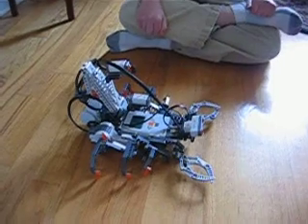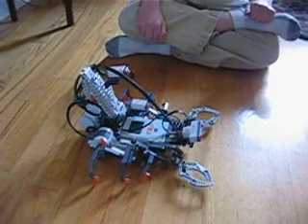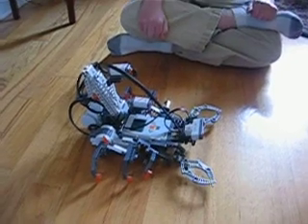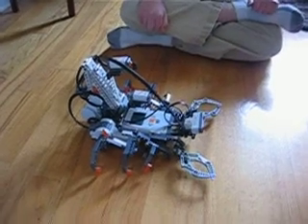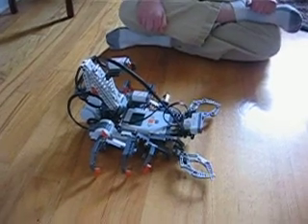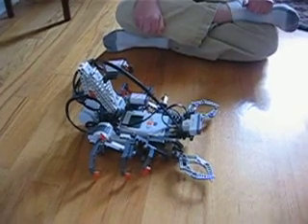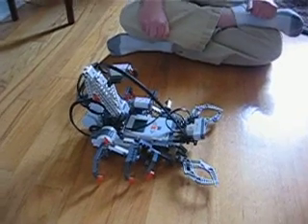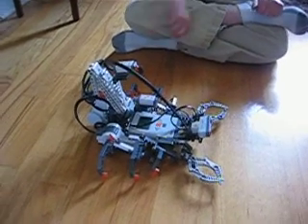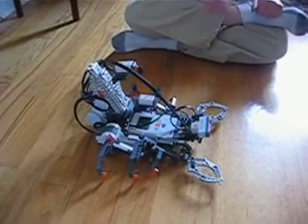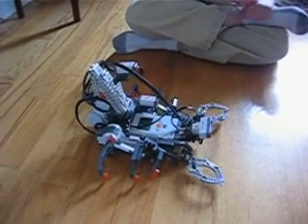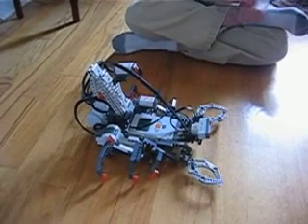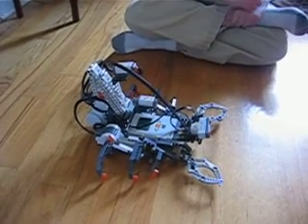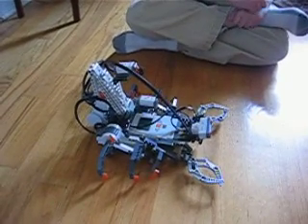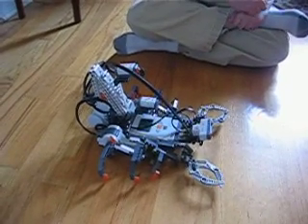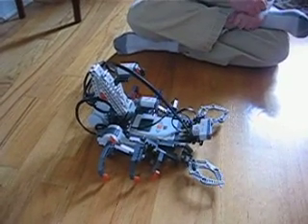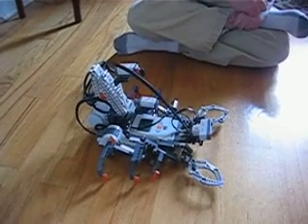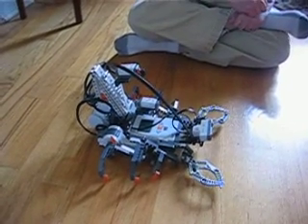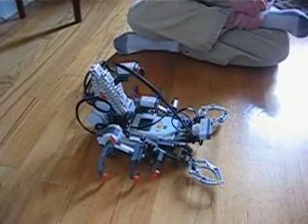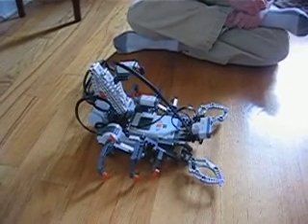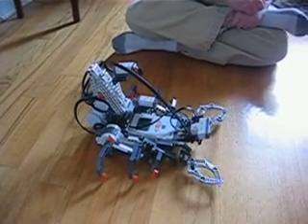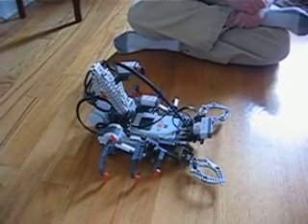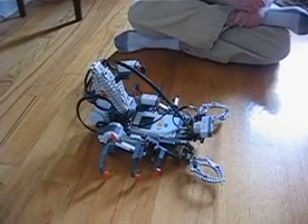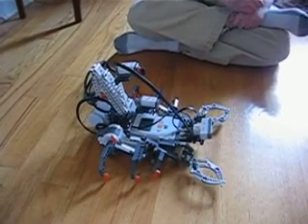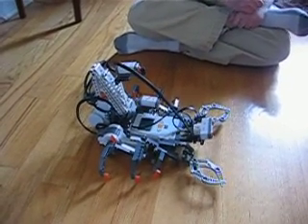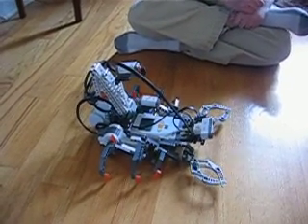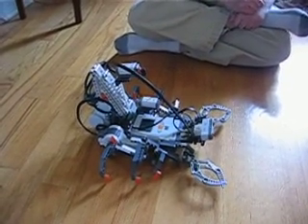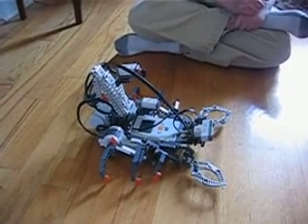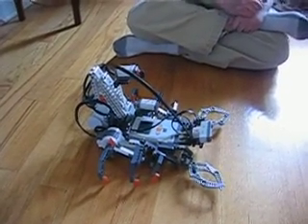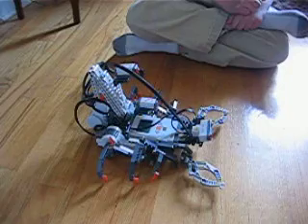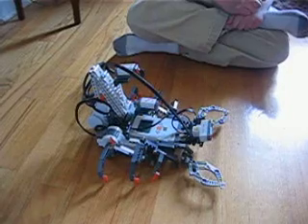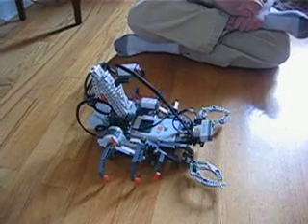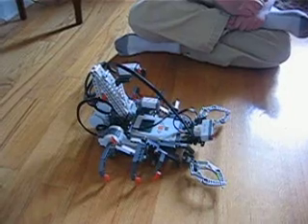This is Kyle's third LEGO Mindstorm project. This is Spike the Scorpion.